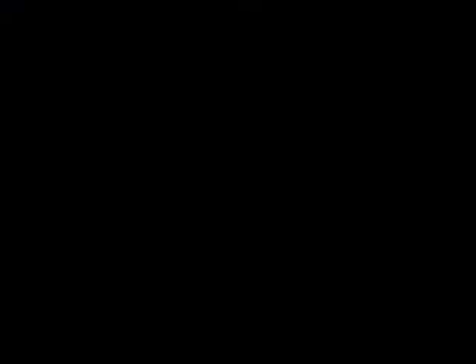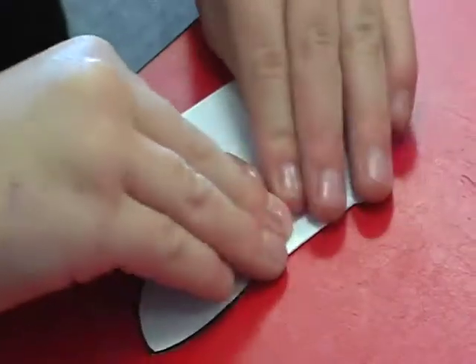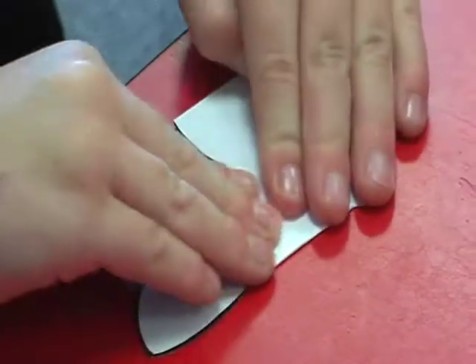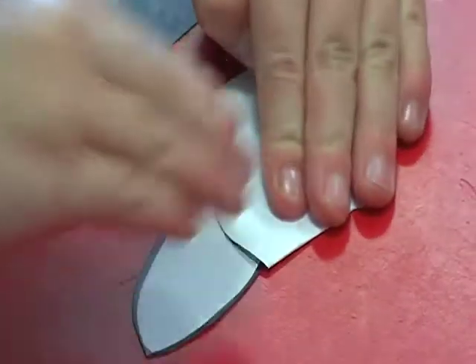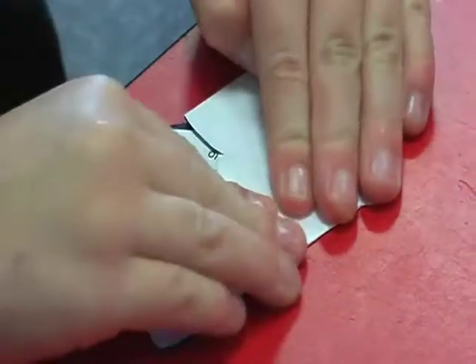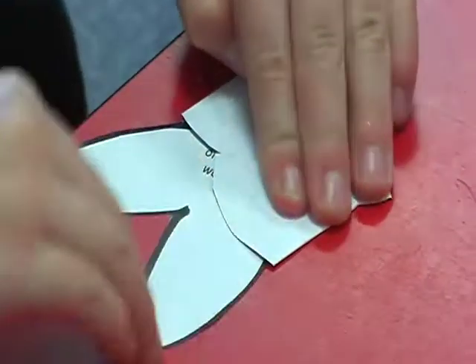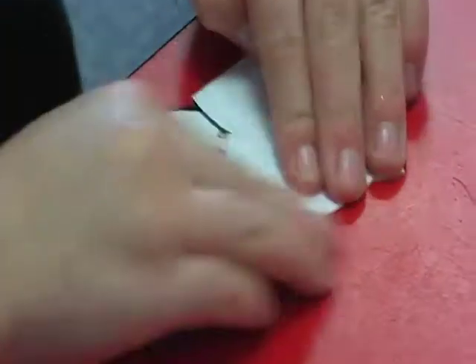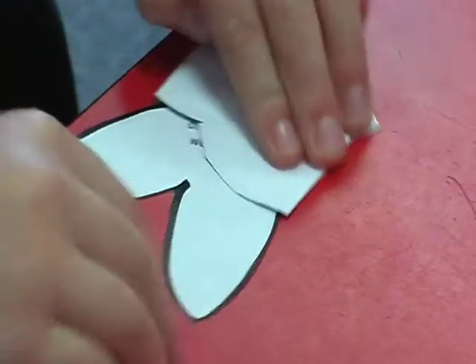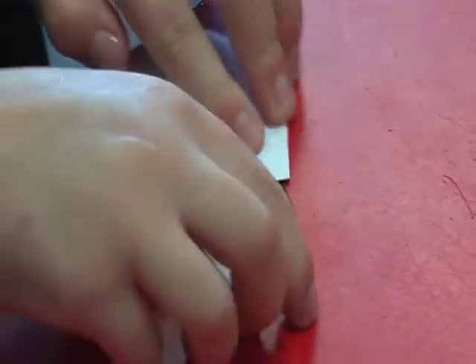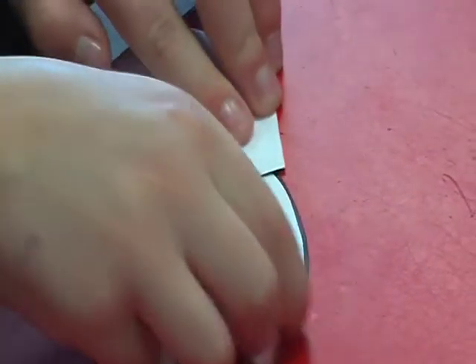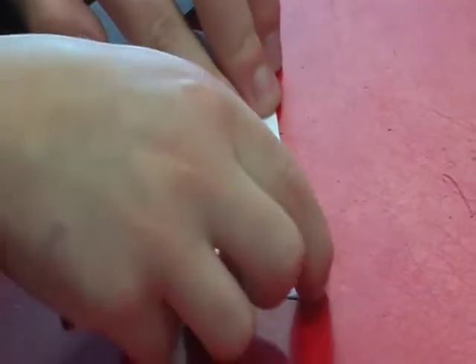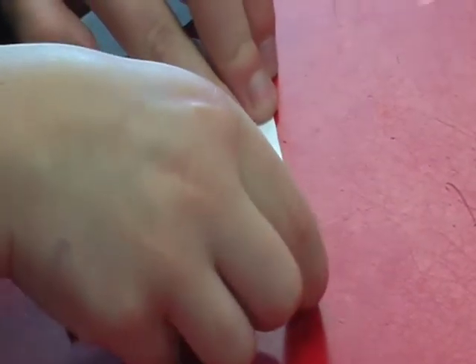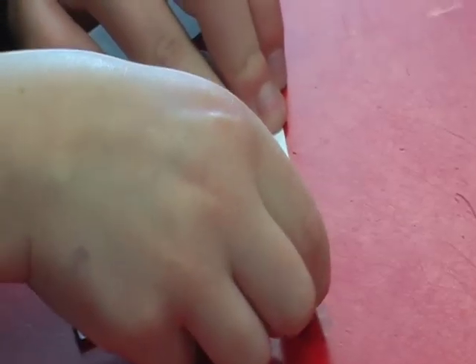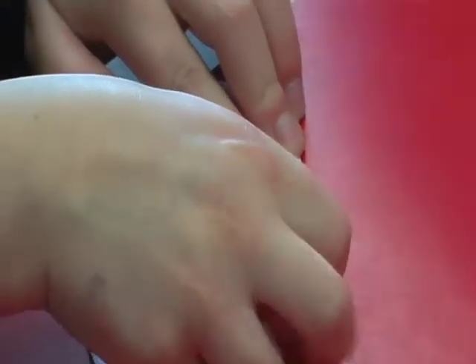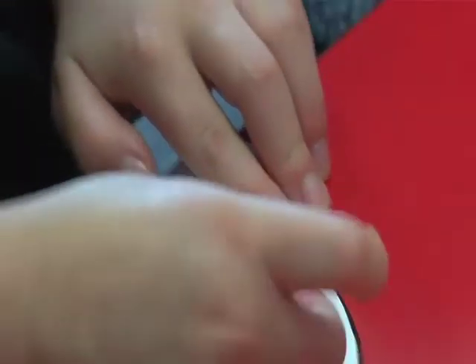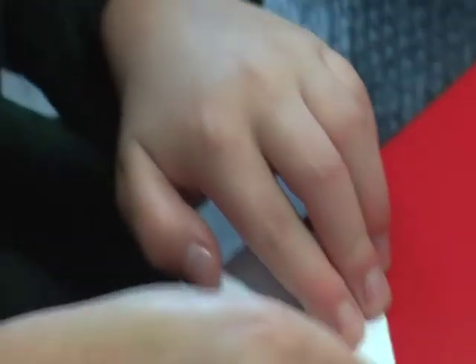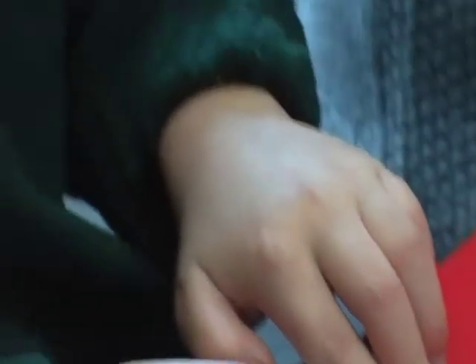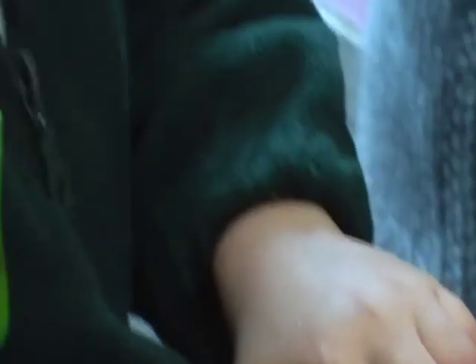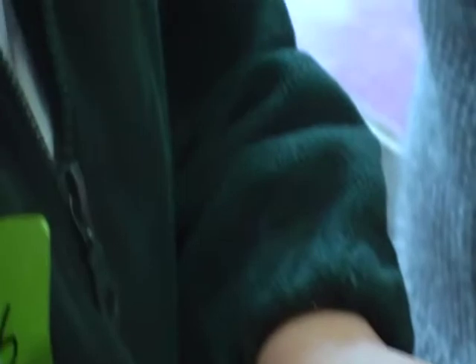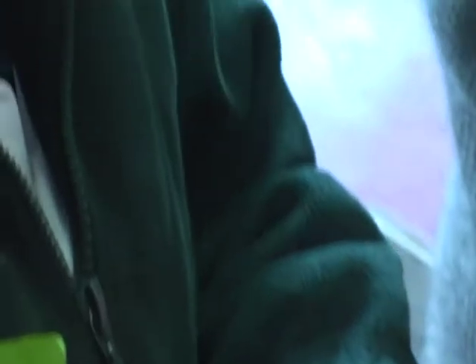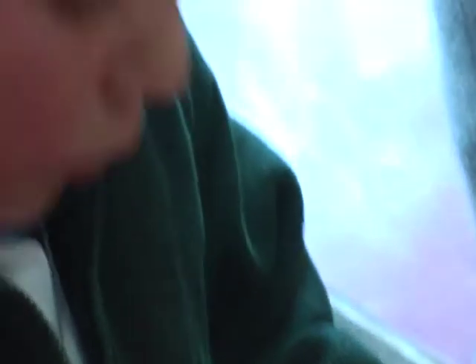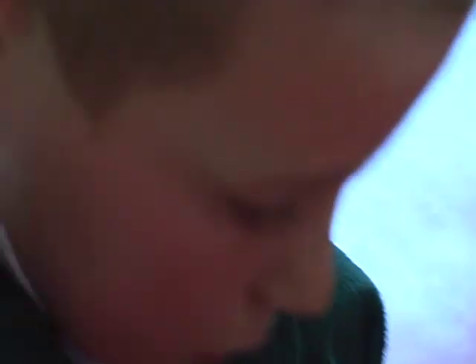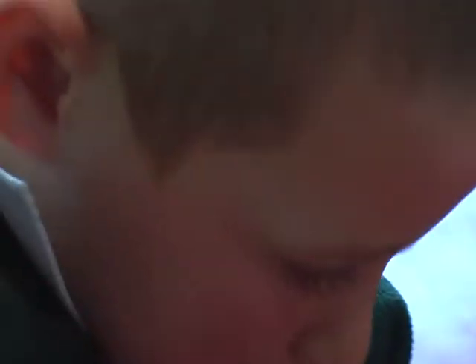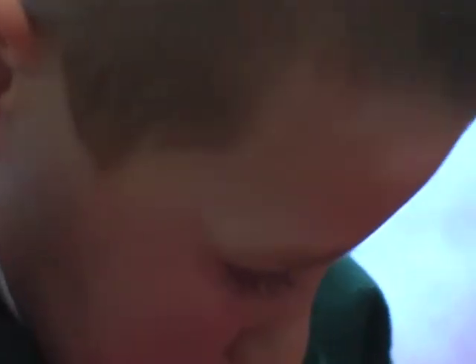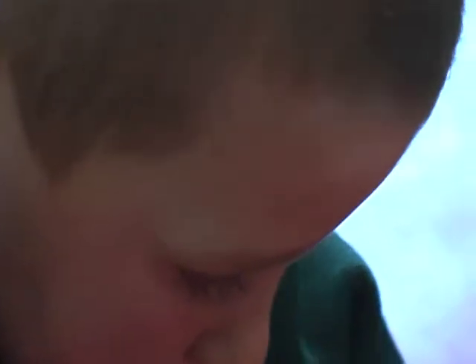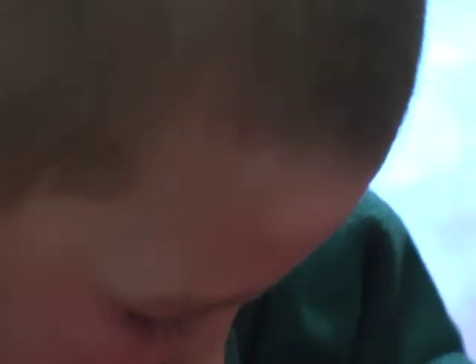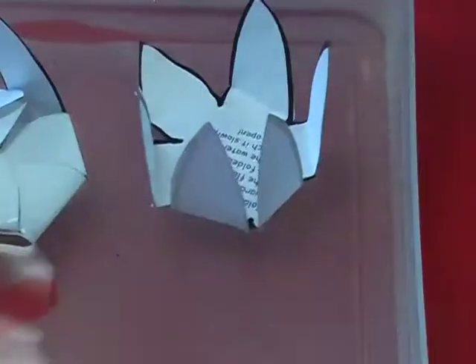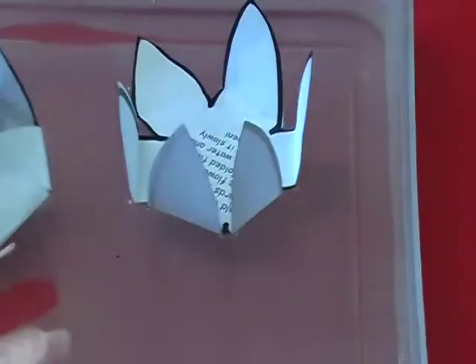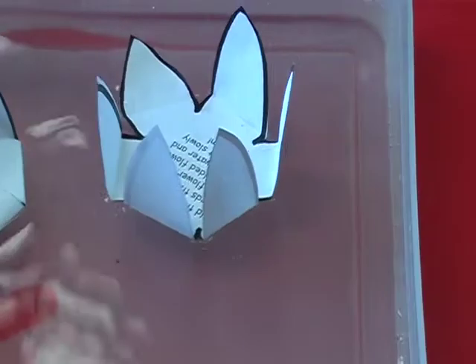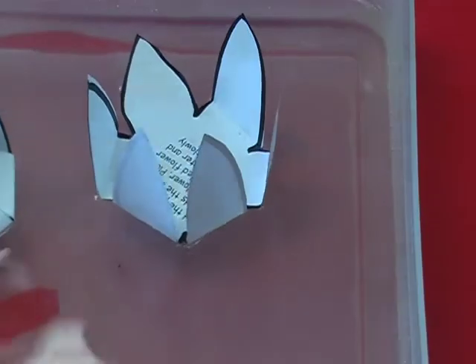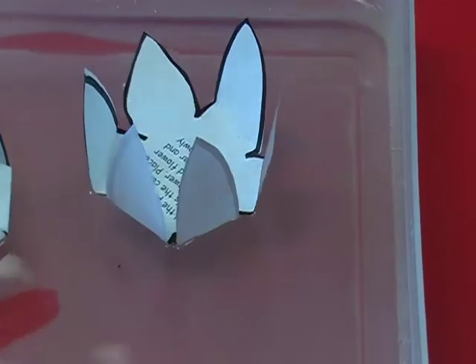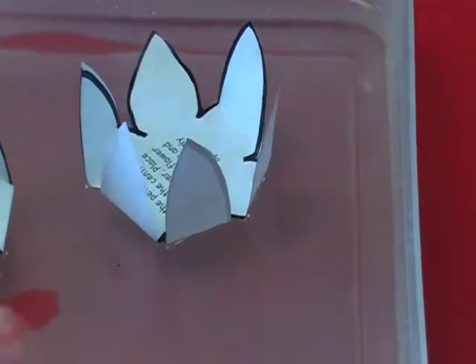We folded up the petals, then we put them in the water, and they opened up.